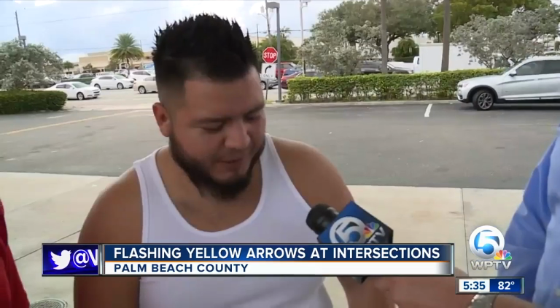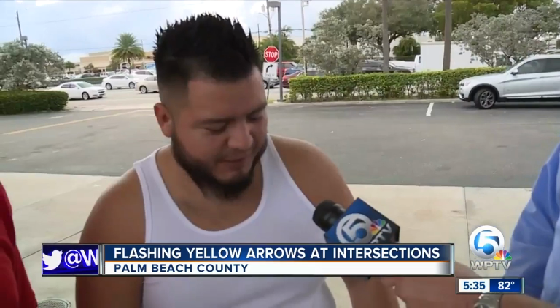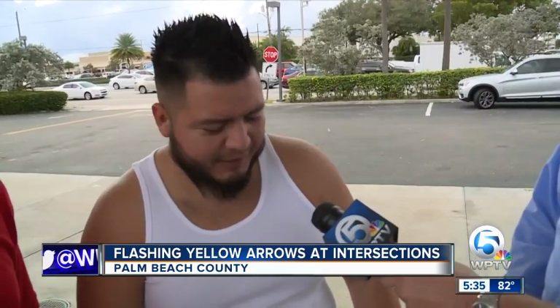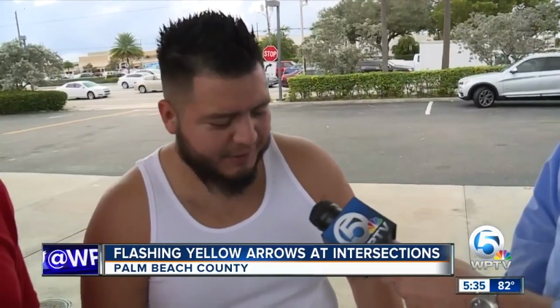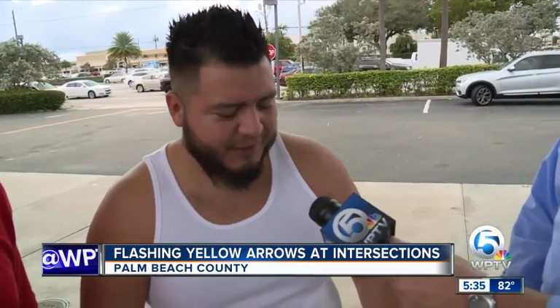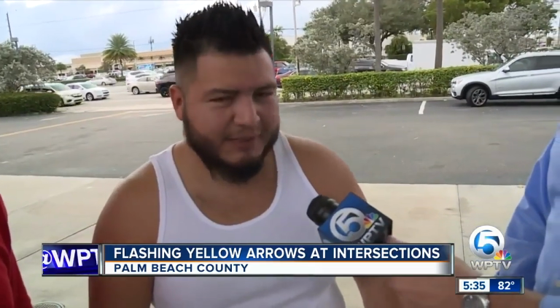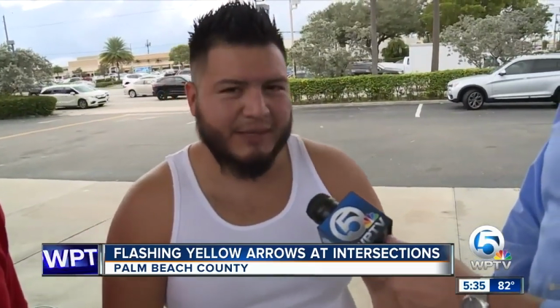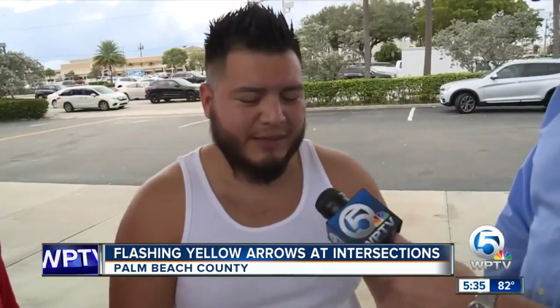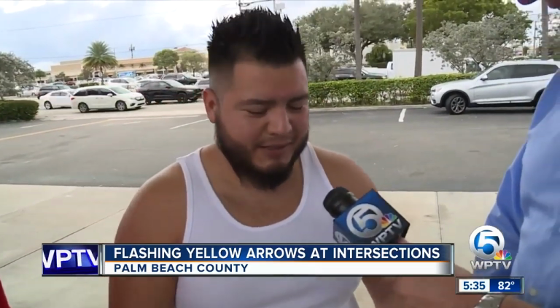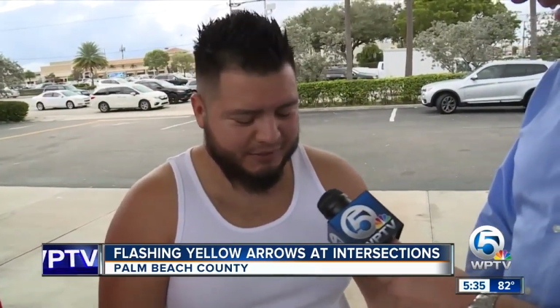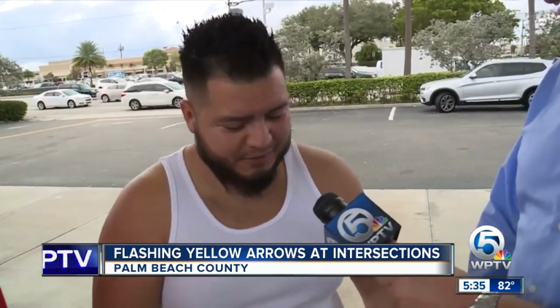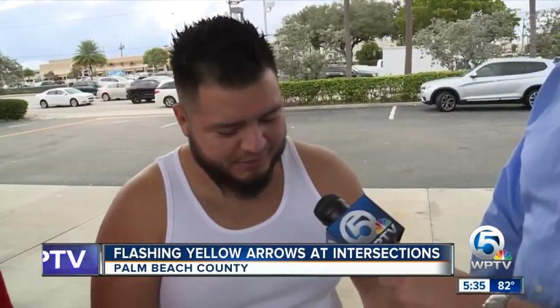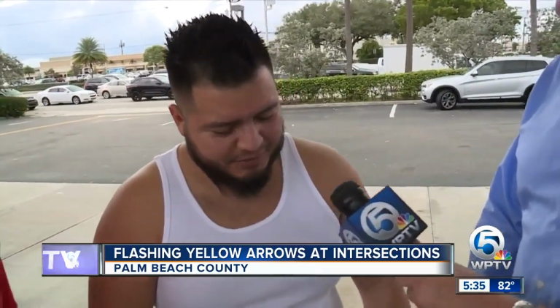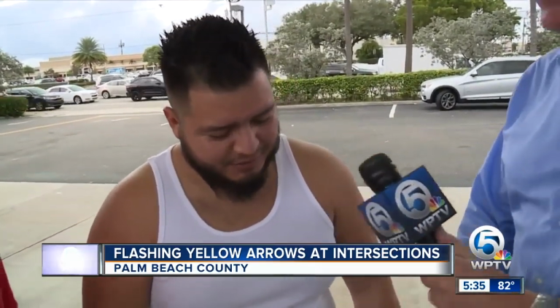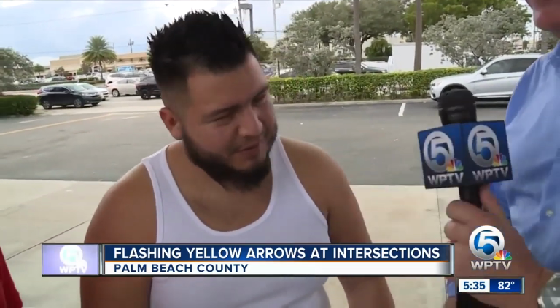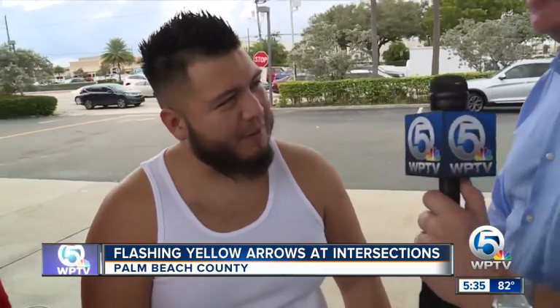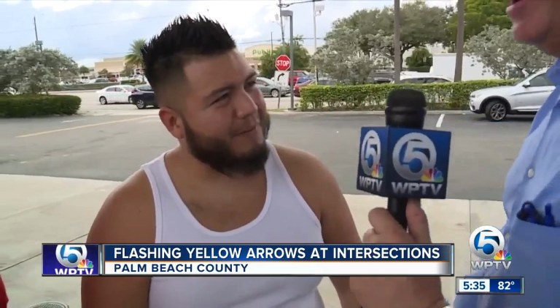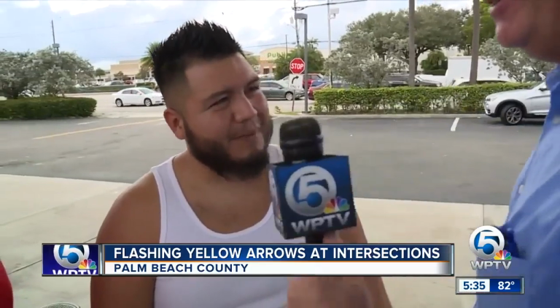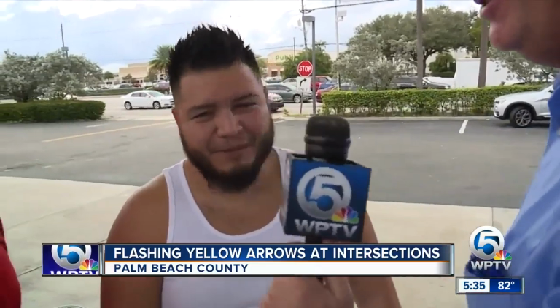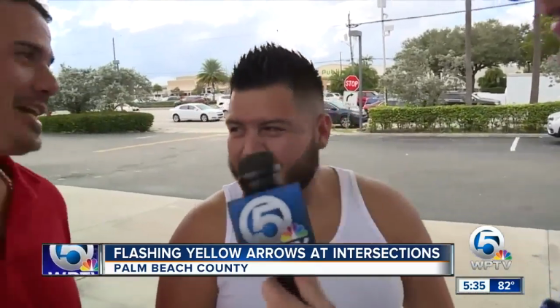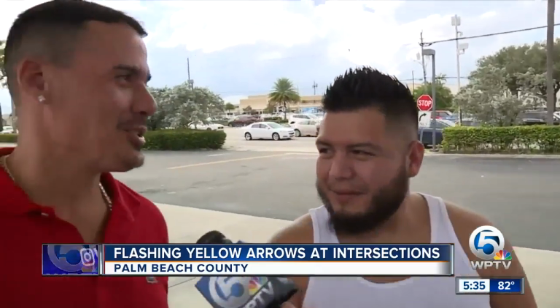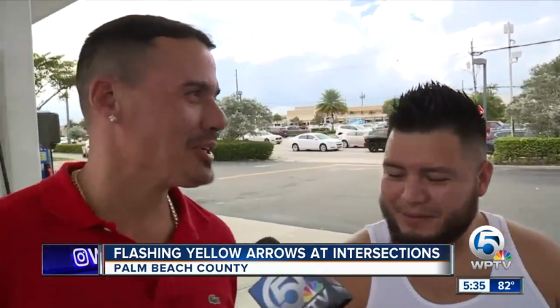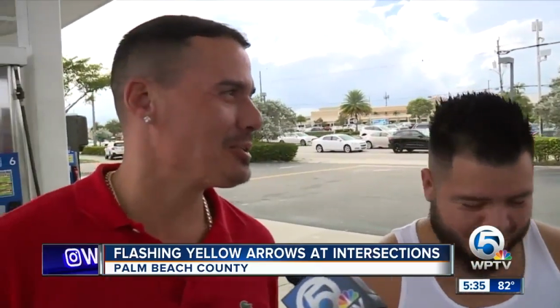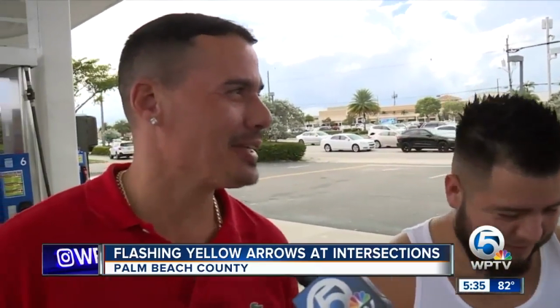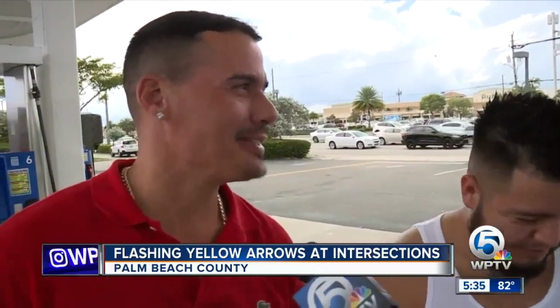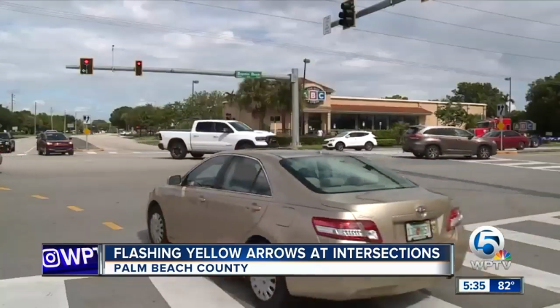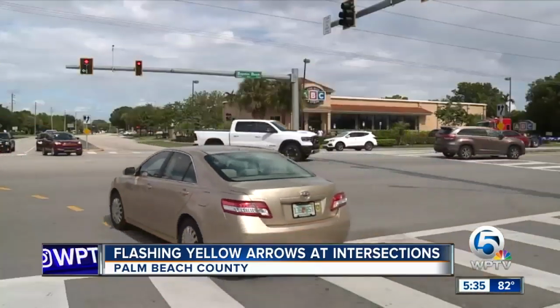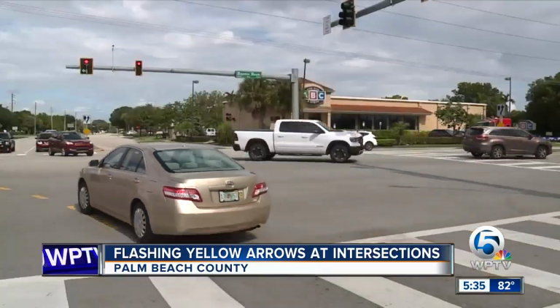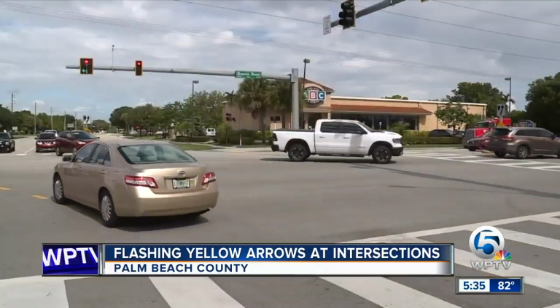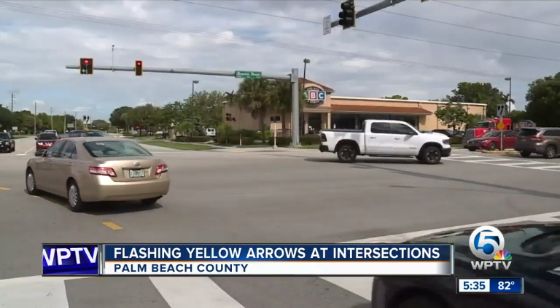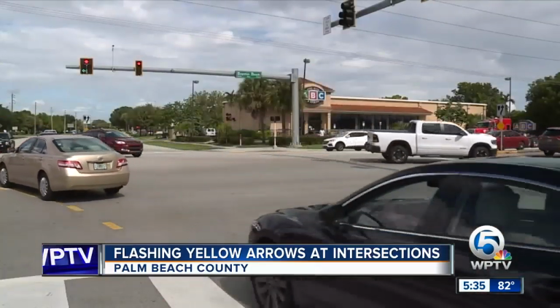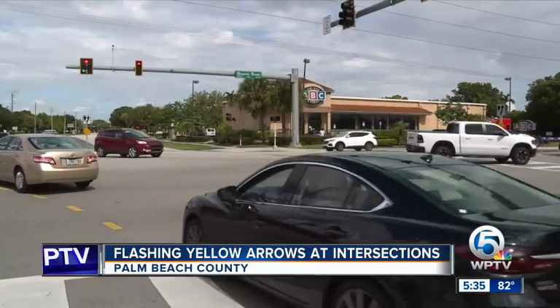Less lights, we need less lights, less hassle. How about you? I totally agree with that. Palm Beach County doesn't agree.